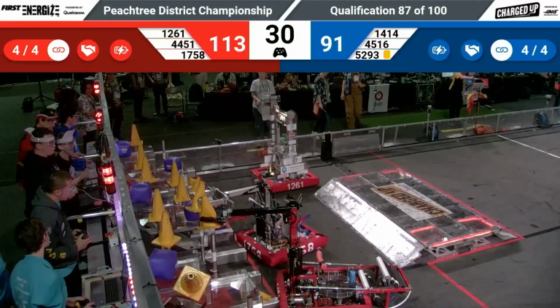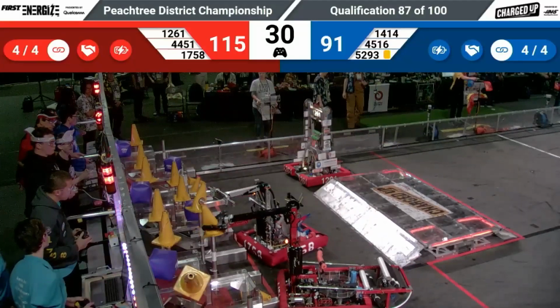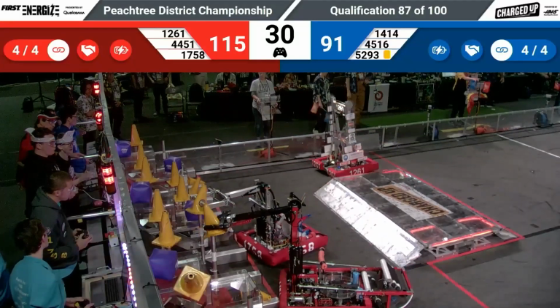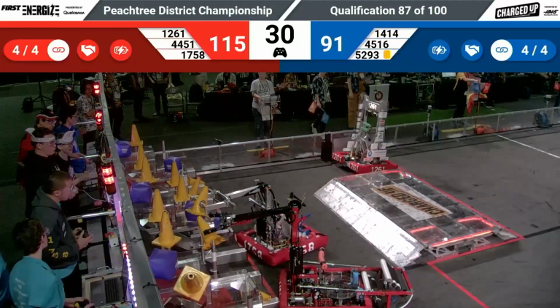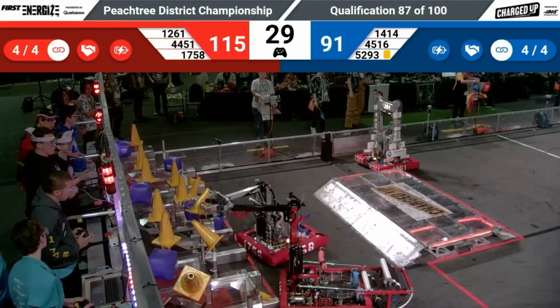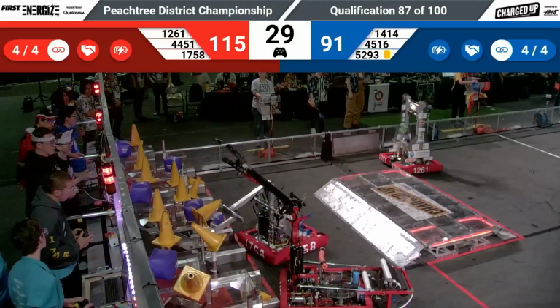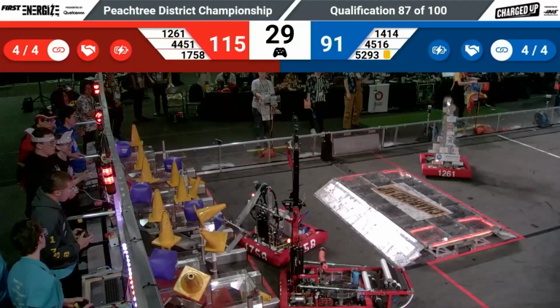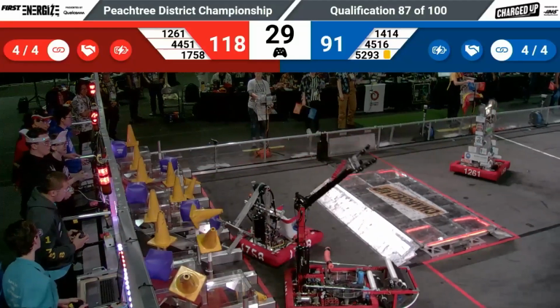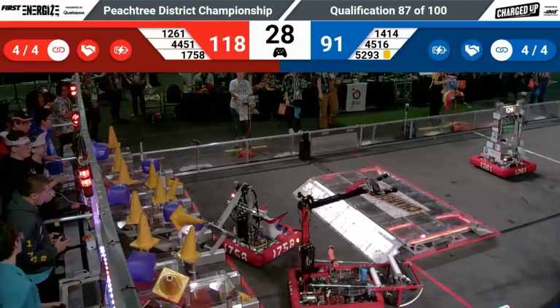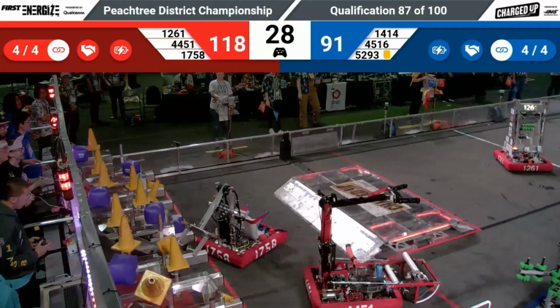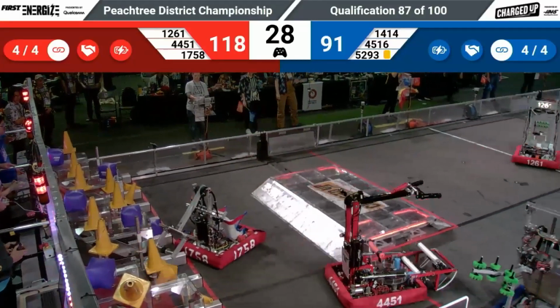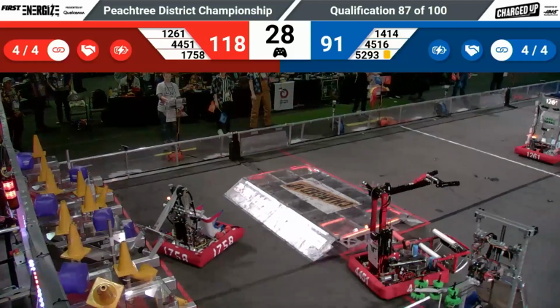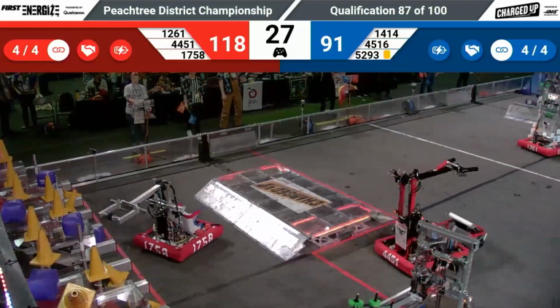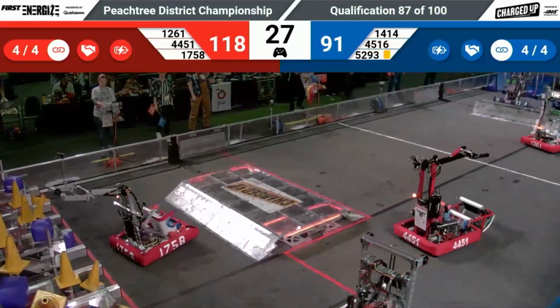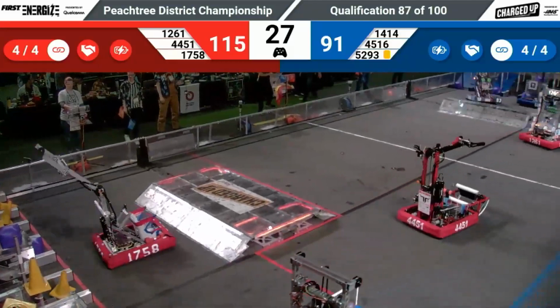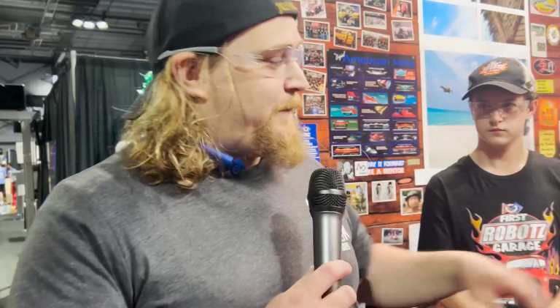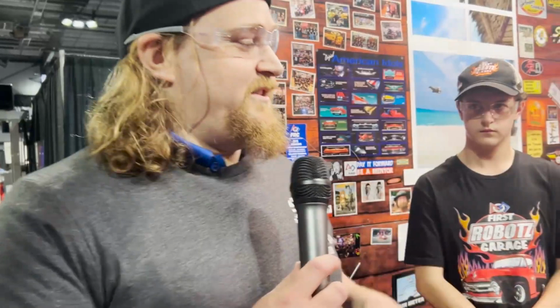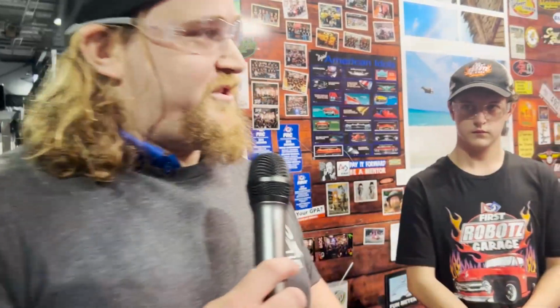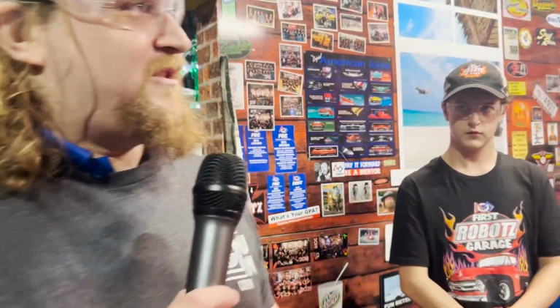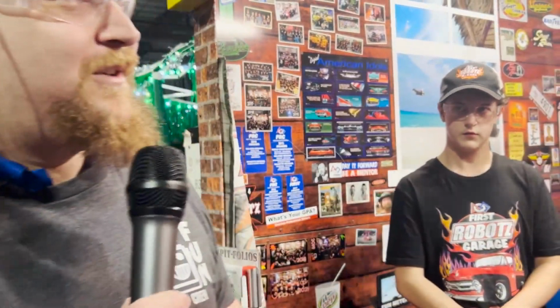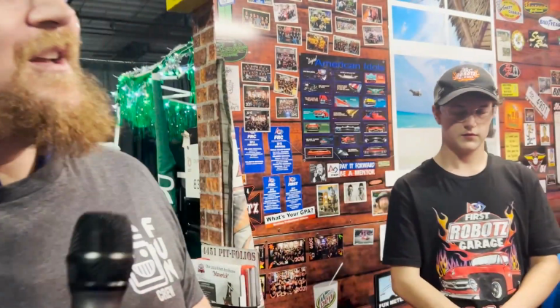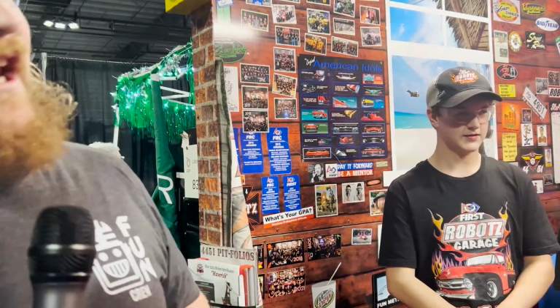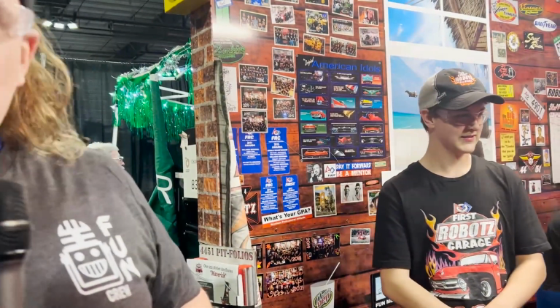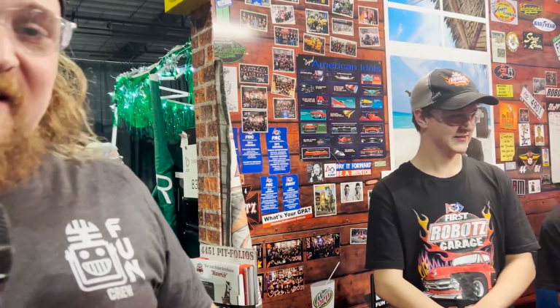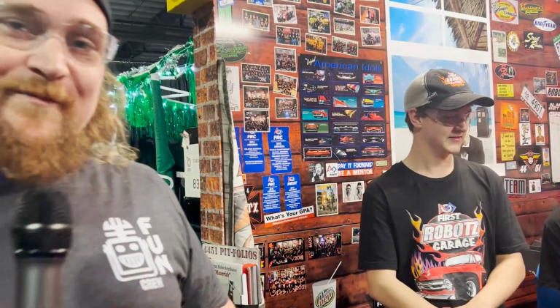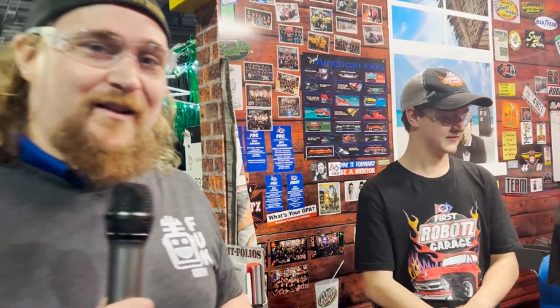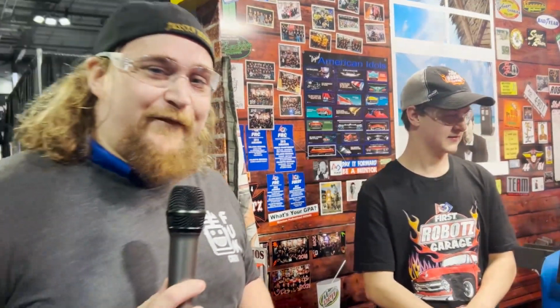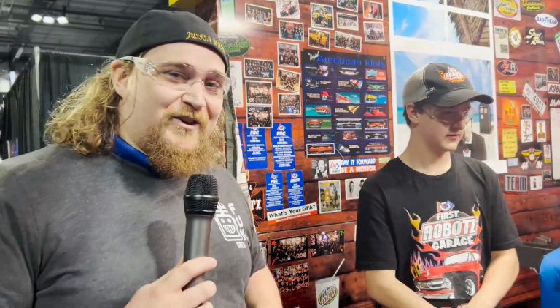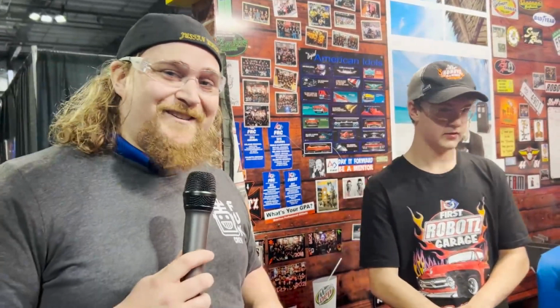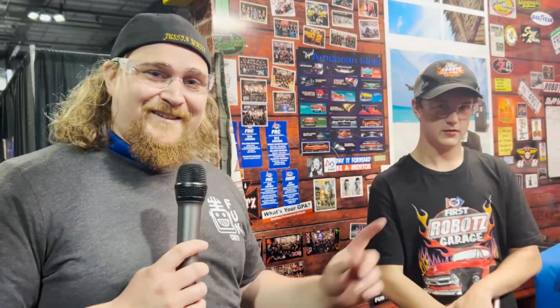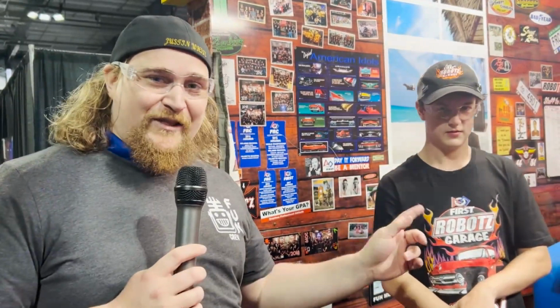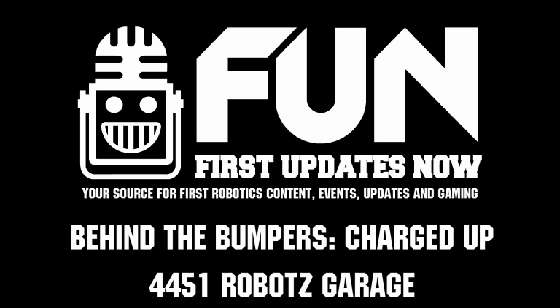Thank you guys for that awesome interview. That pizza dish is awesome and as always, life is good in the garage.